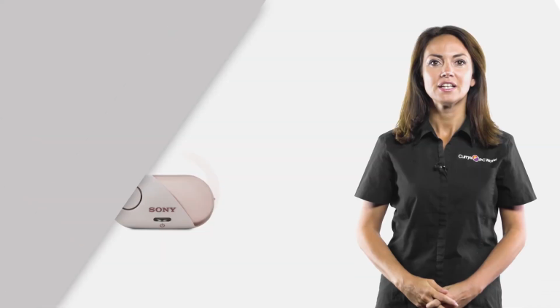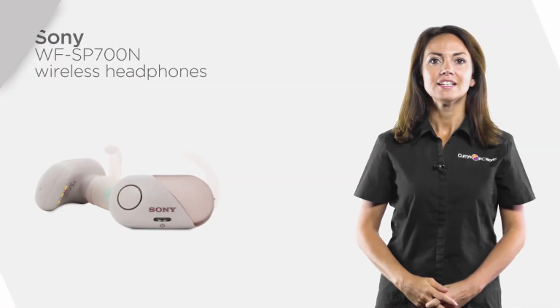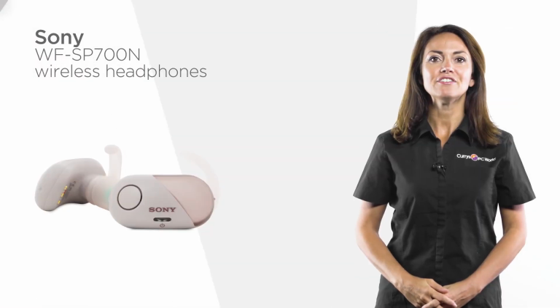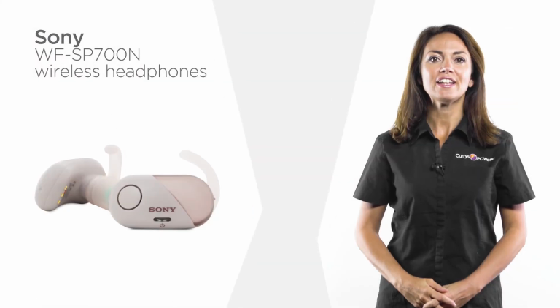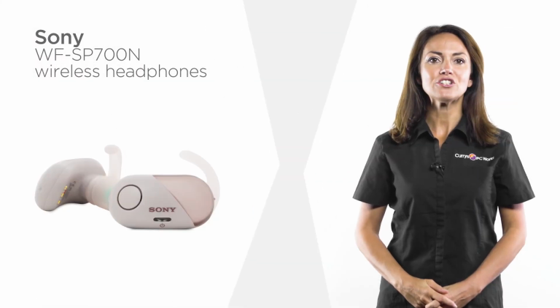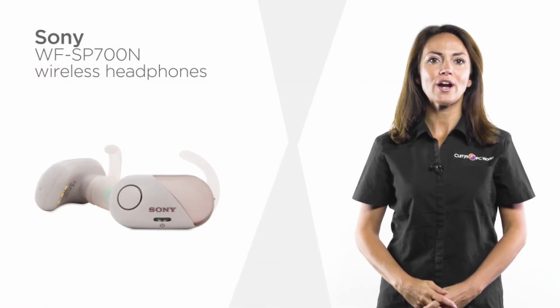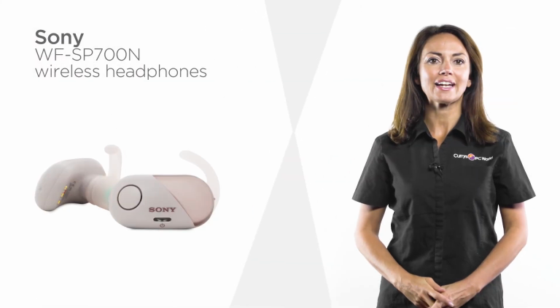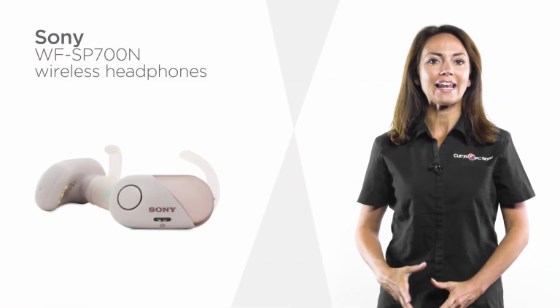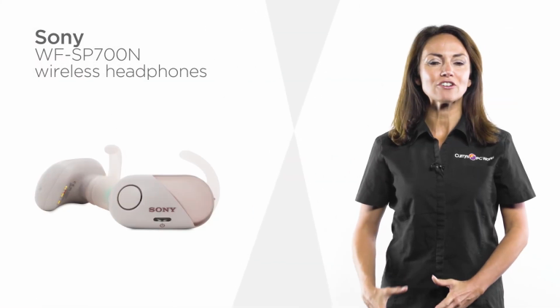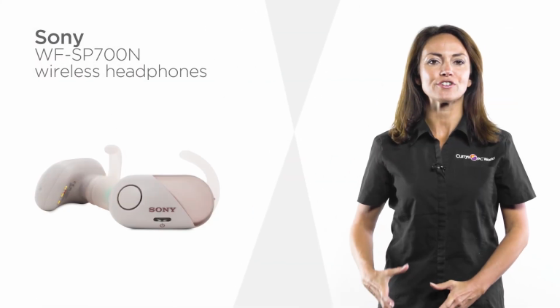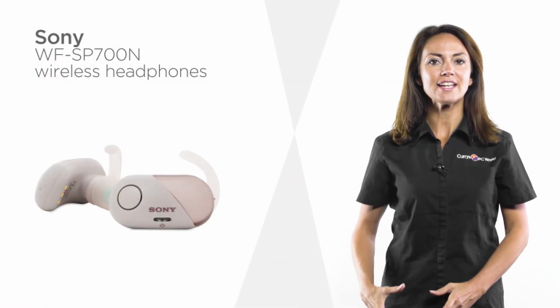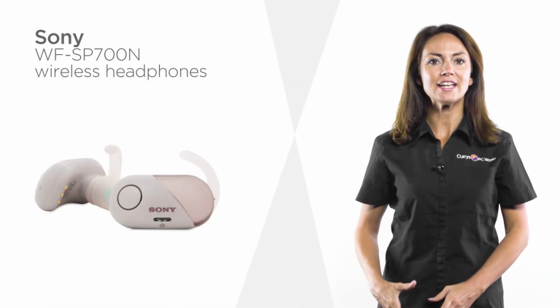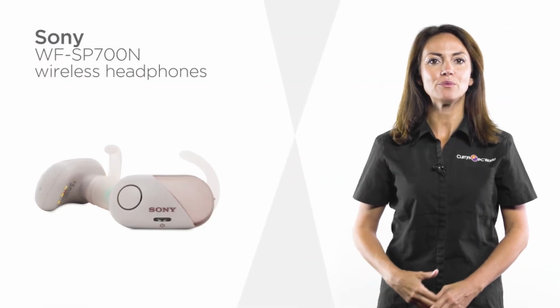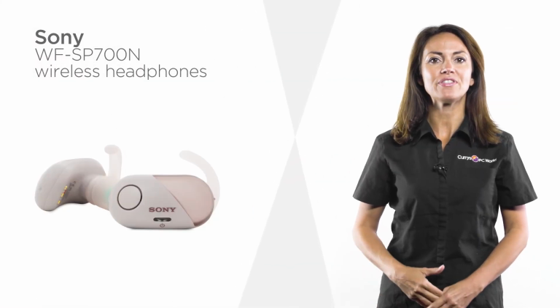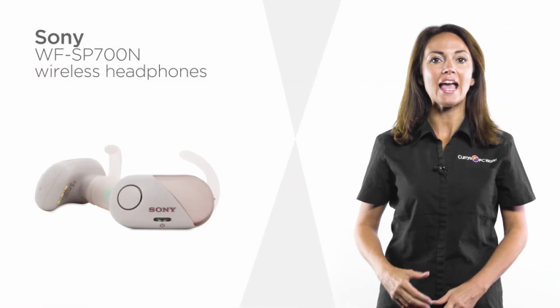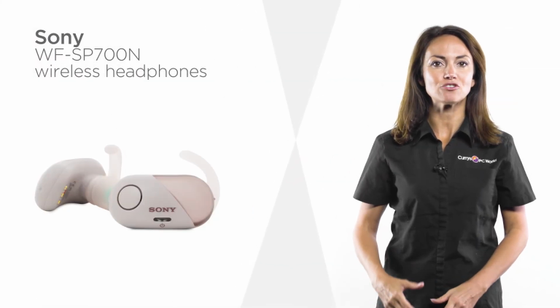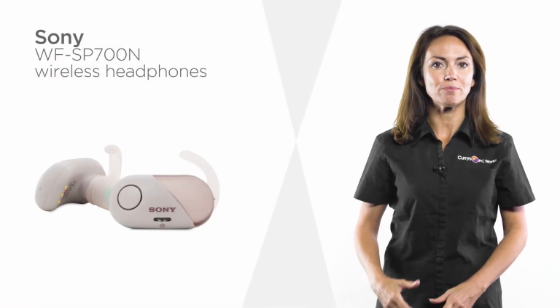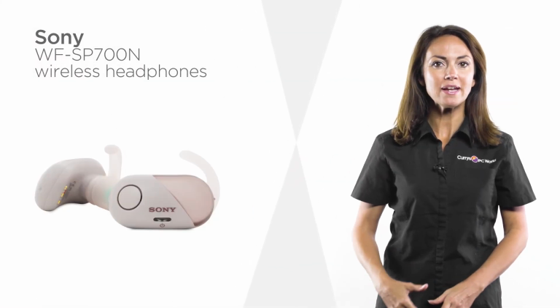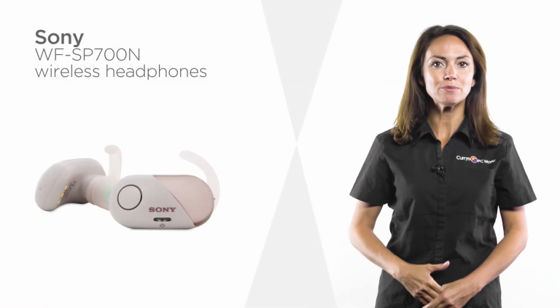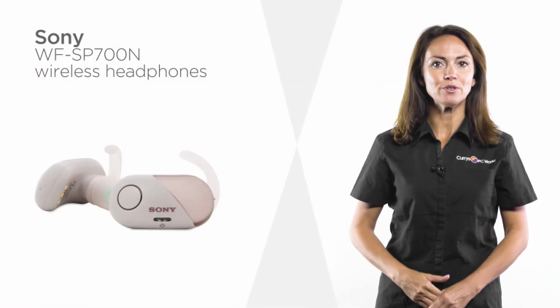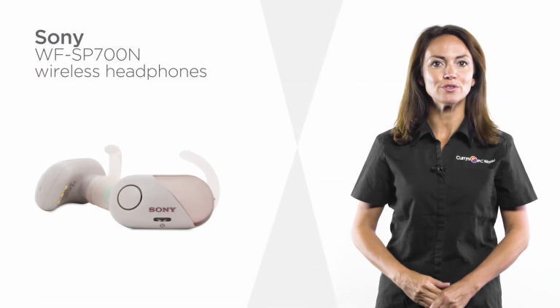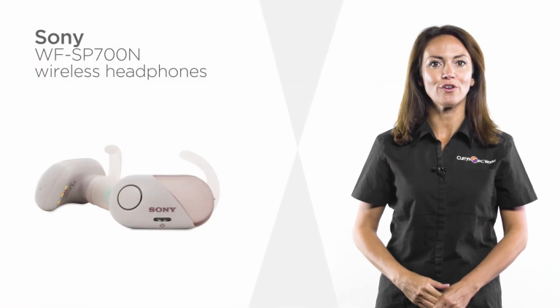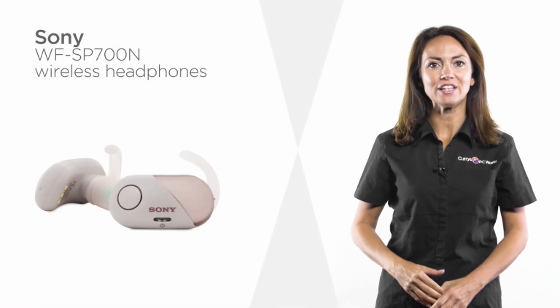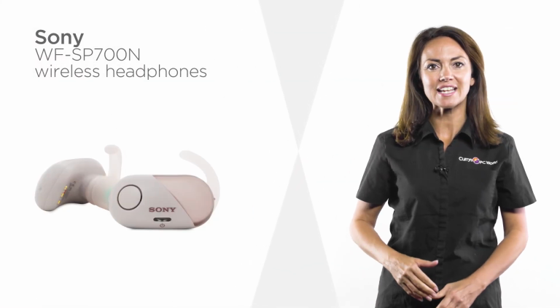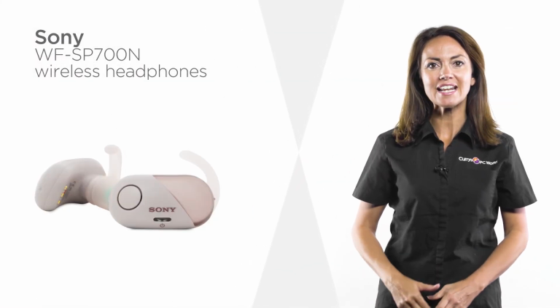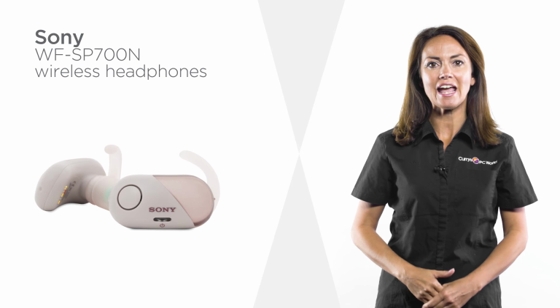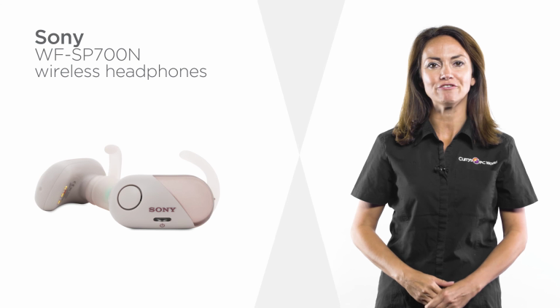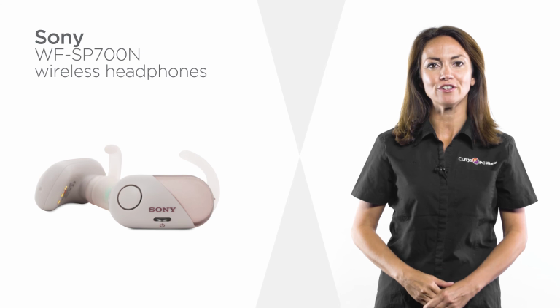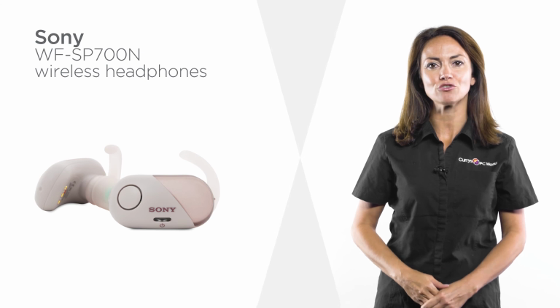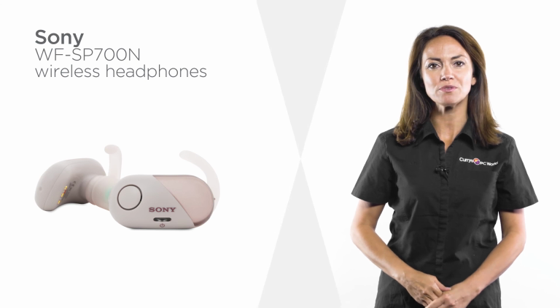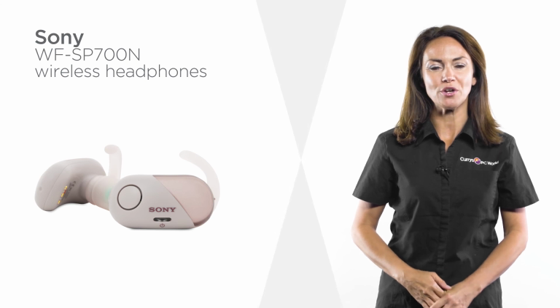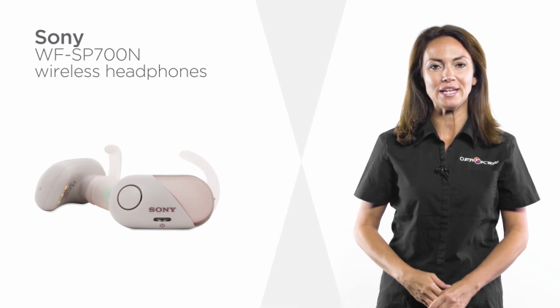Give any track an extra kick with the extra bass boost on these in-ear headphones from Sony.